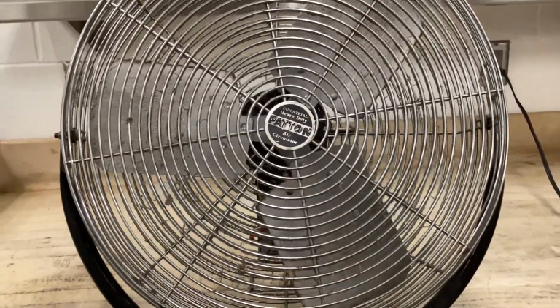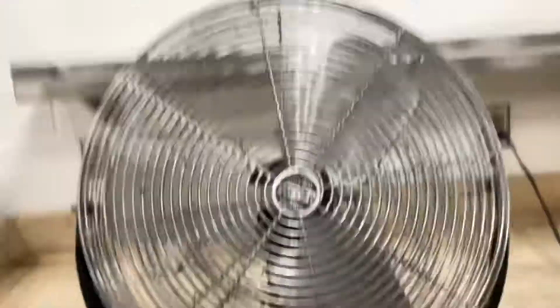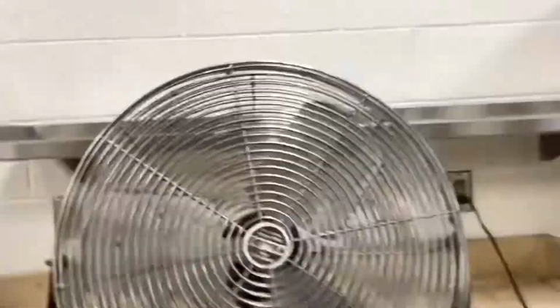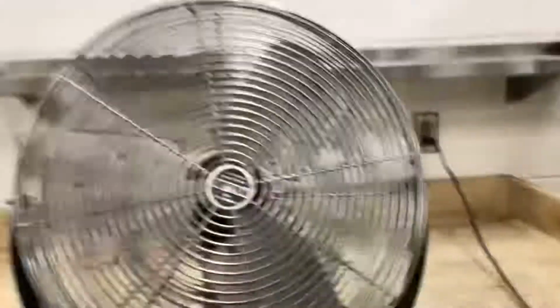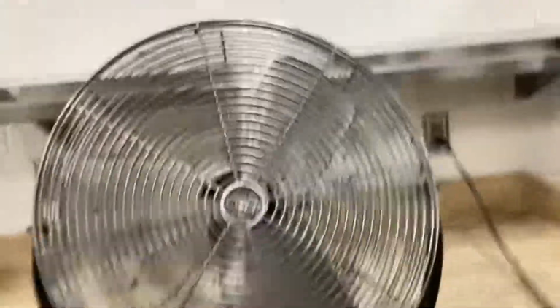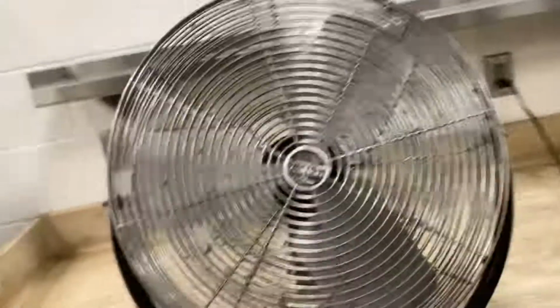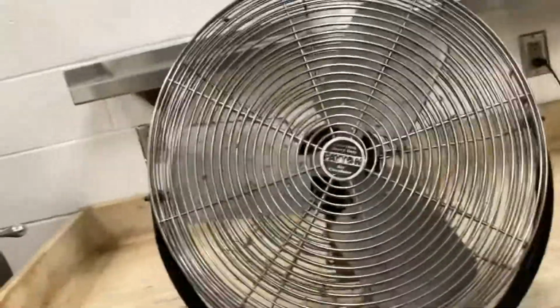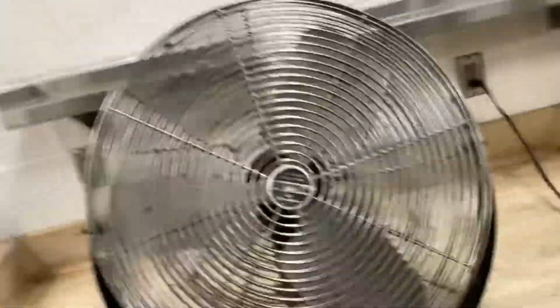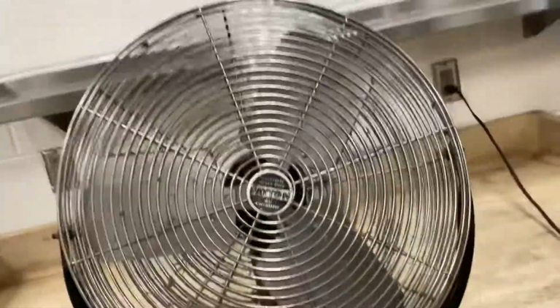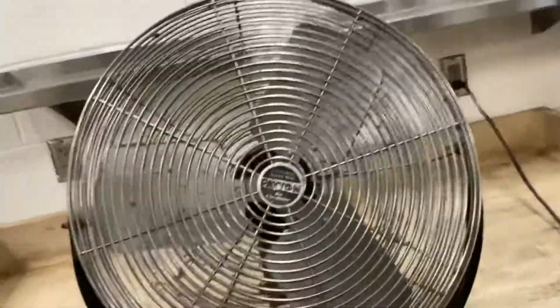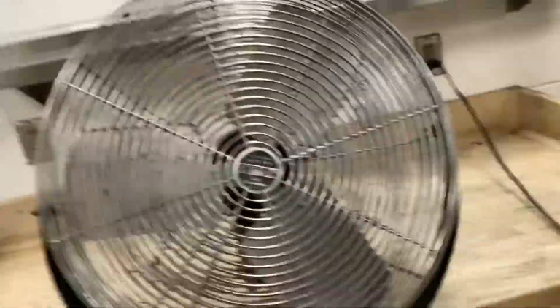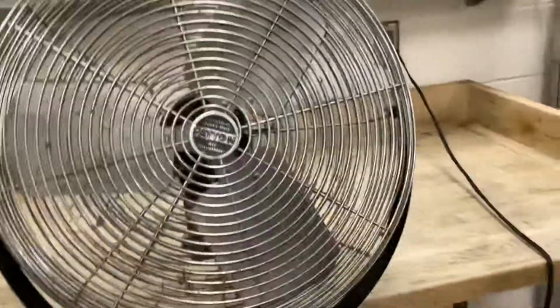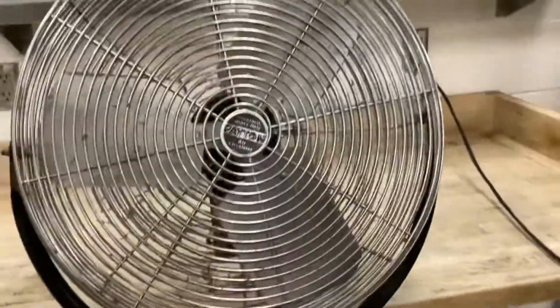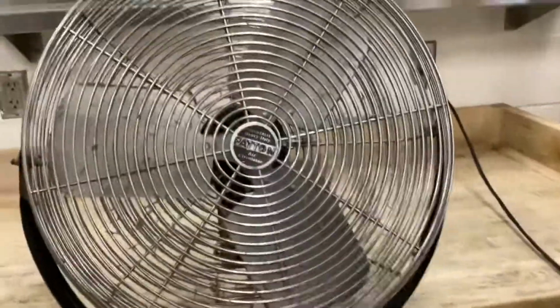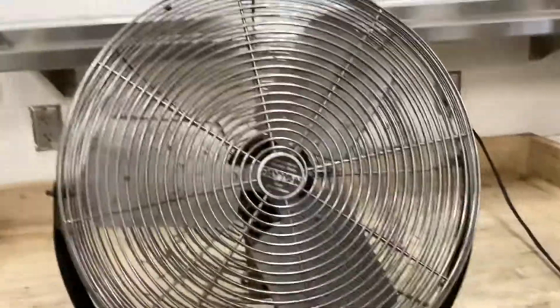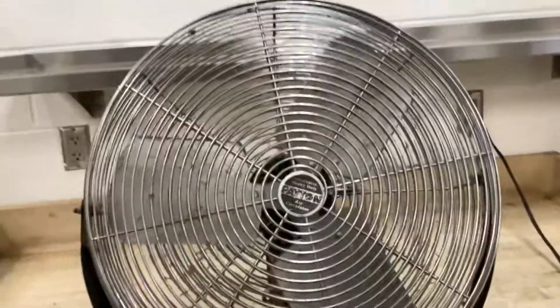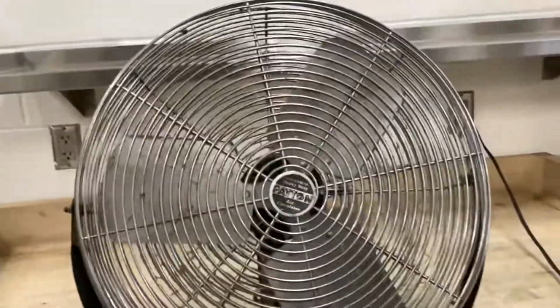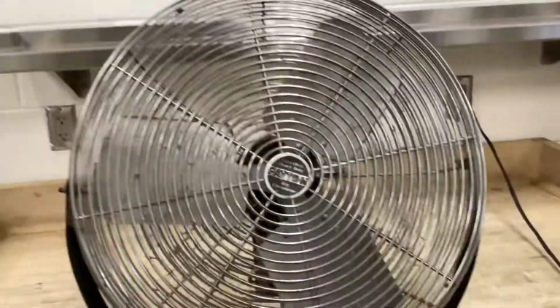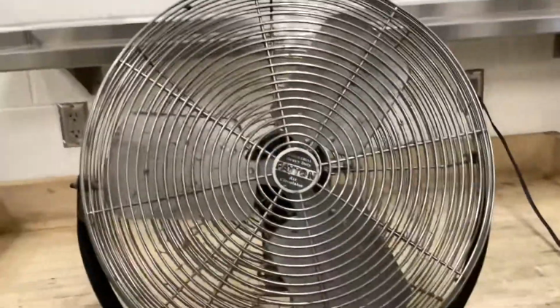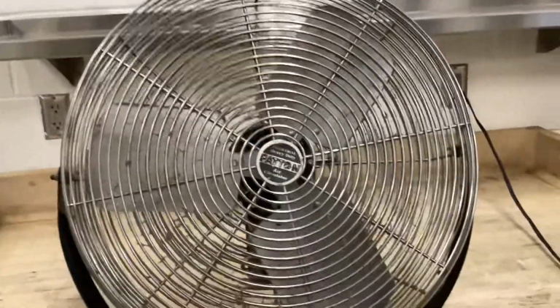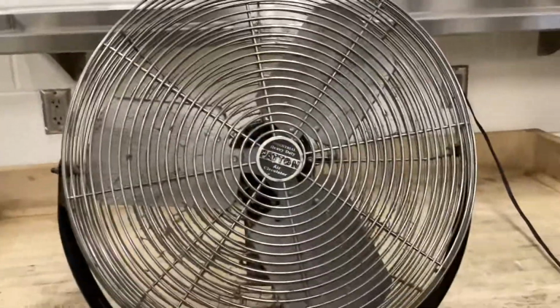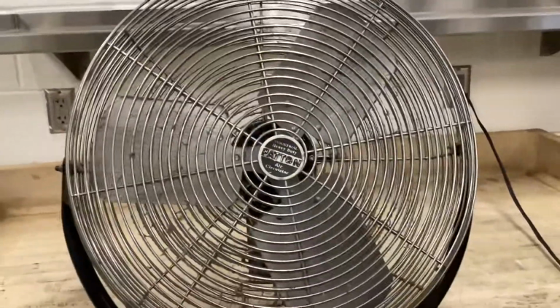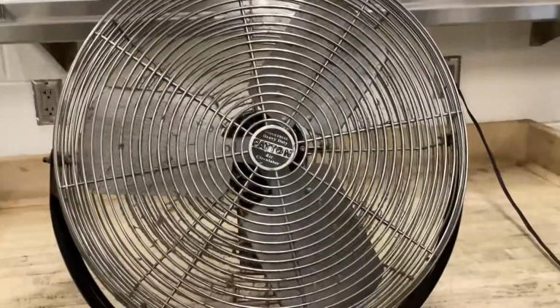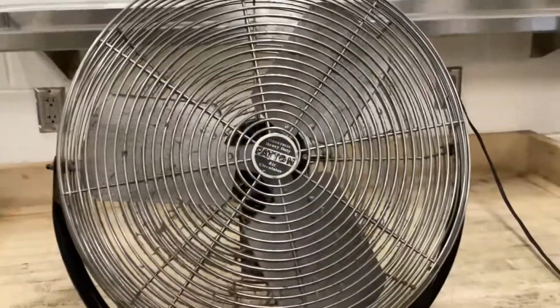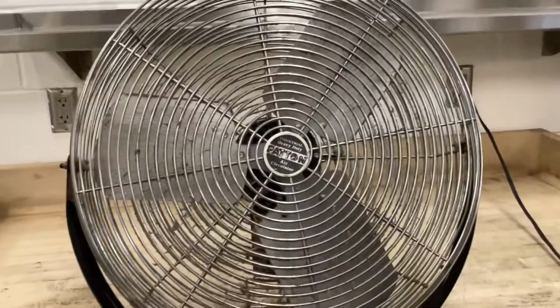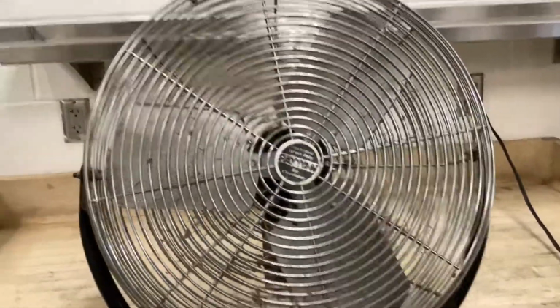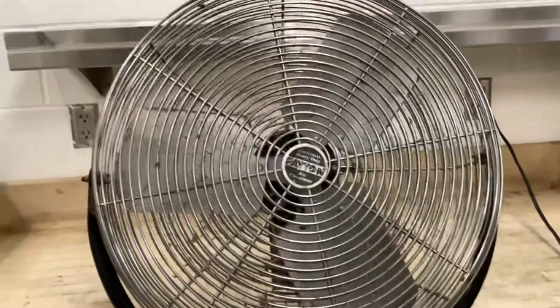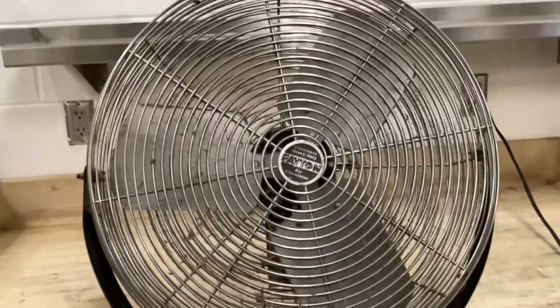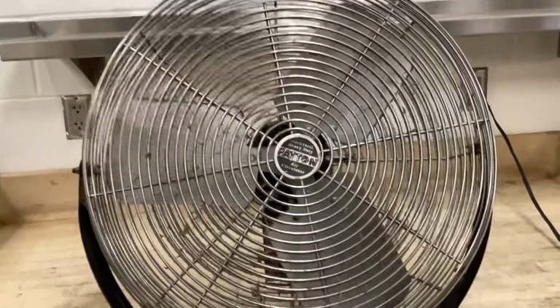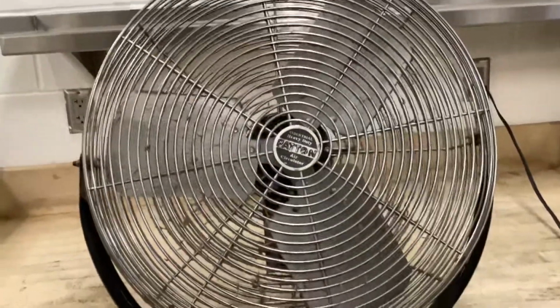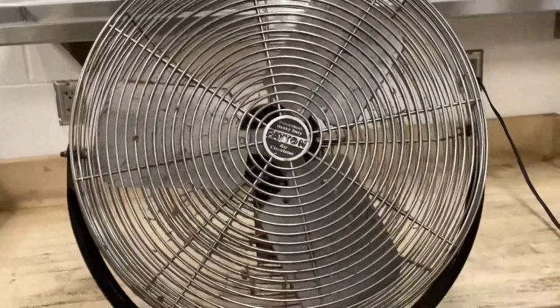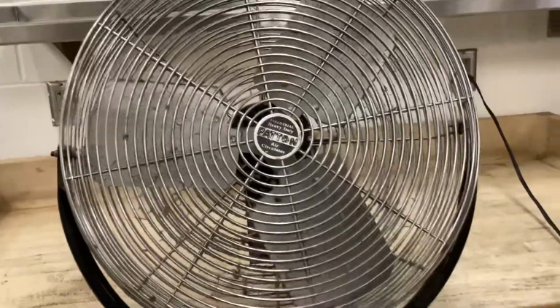Nice. So this was a video of this Patton Industrial Heavy Duty Air Circulator.